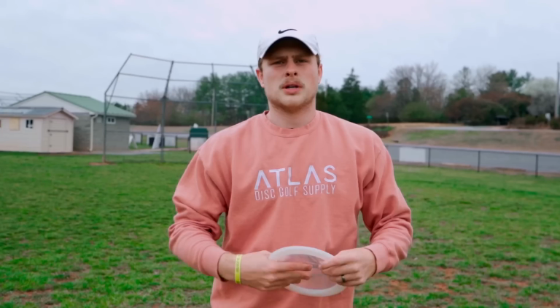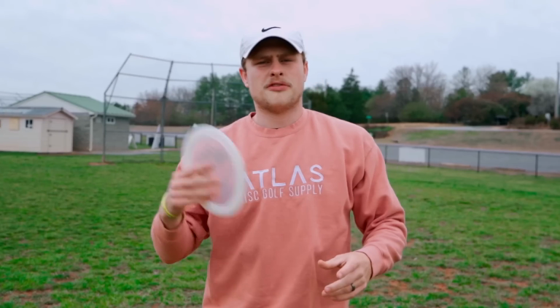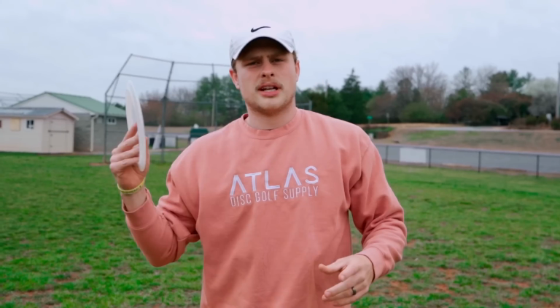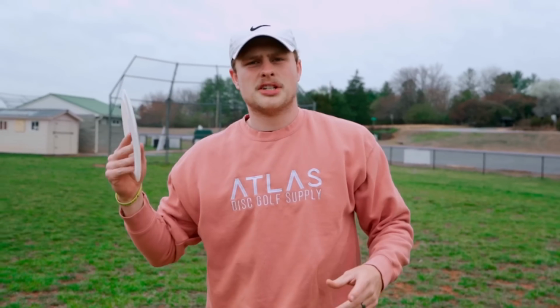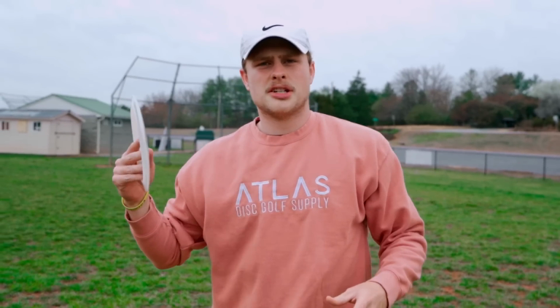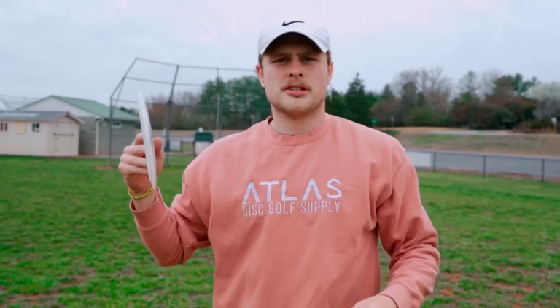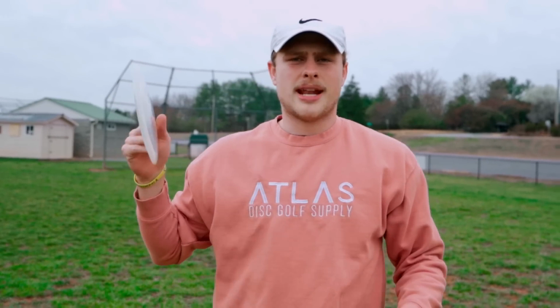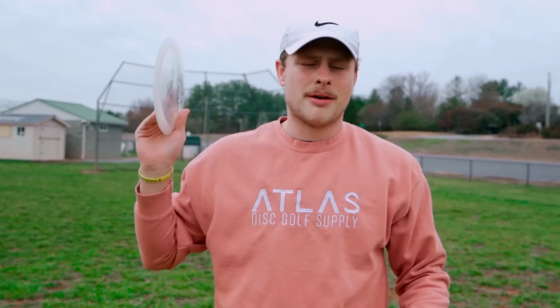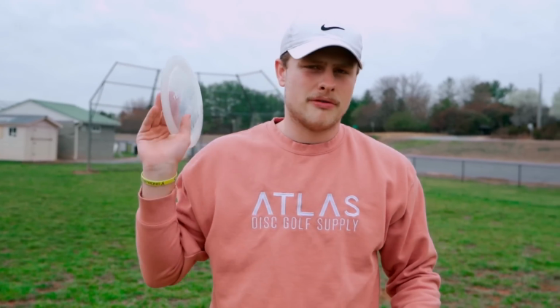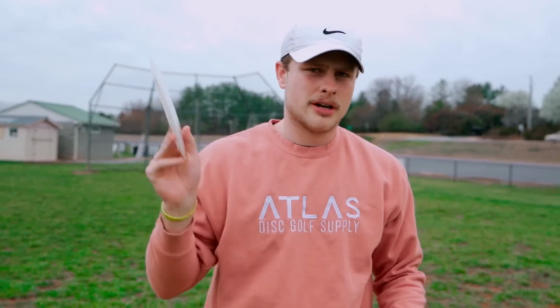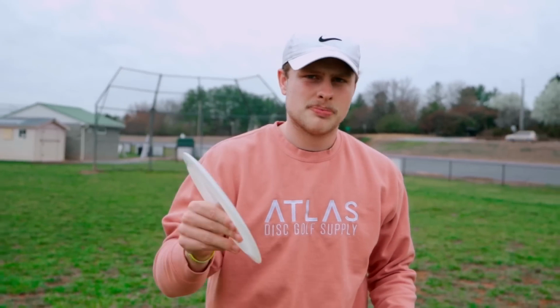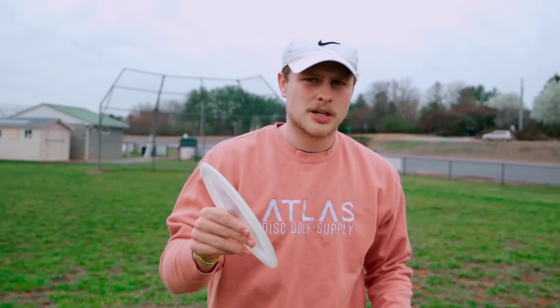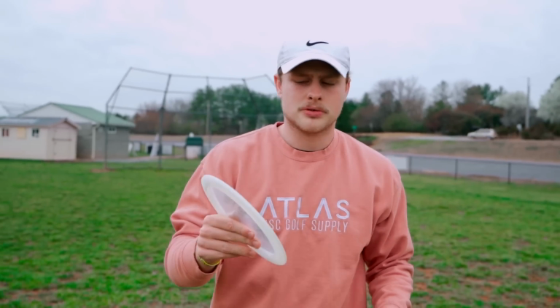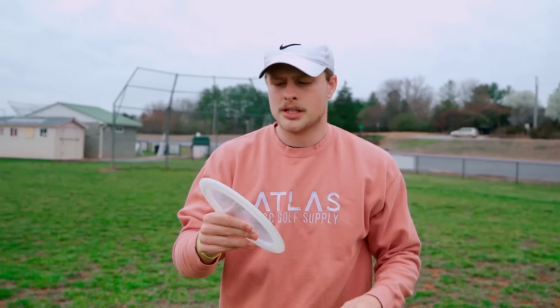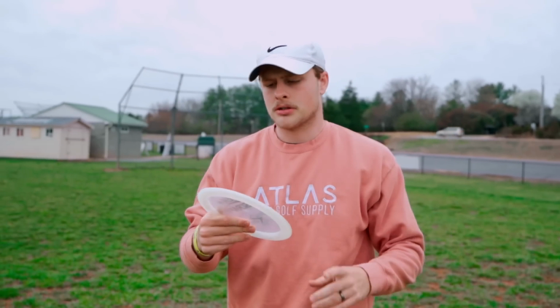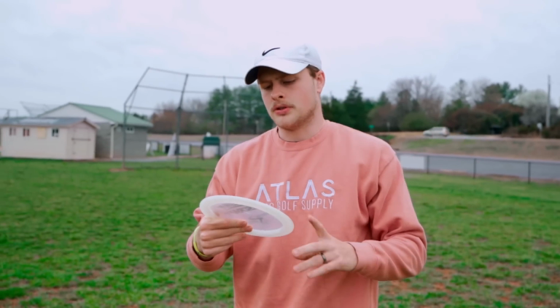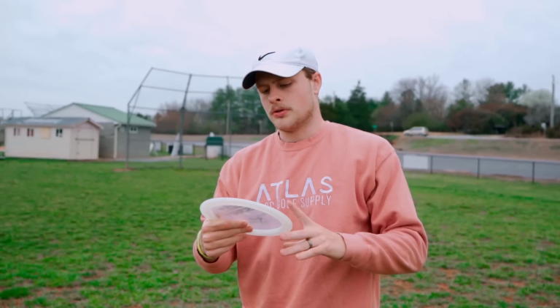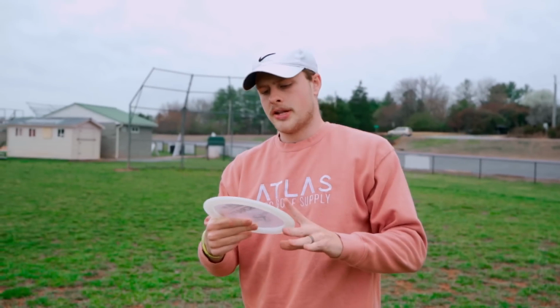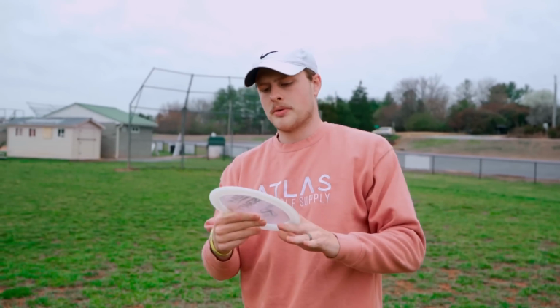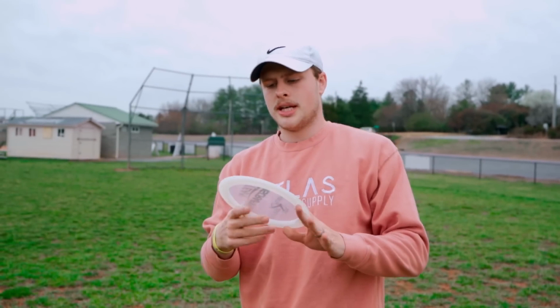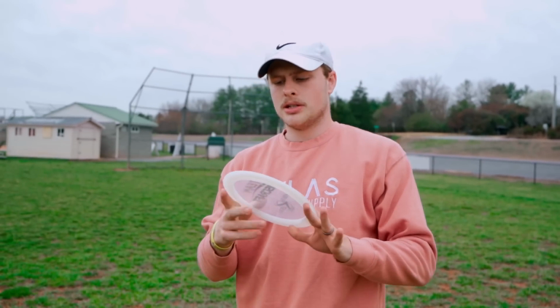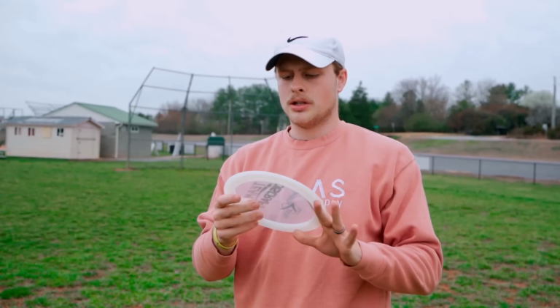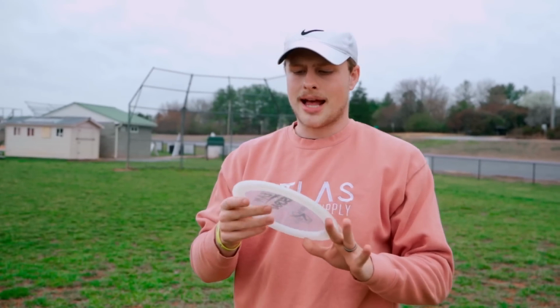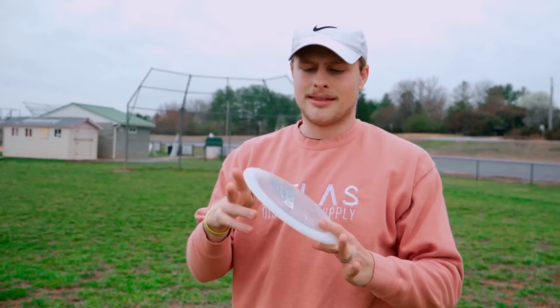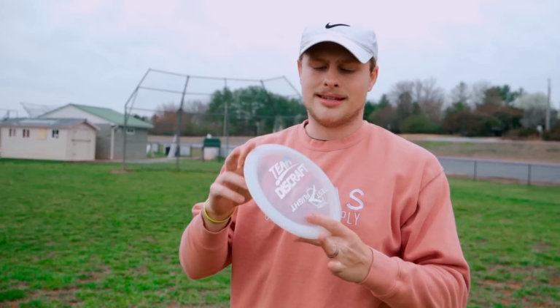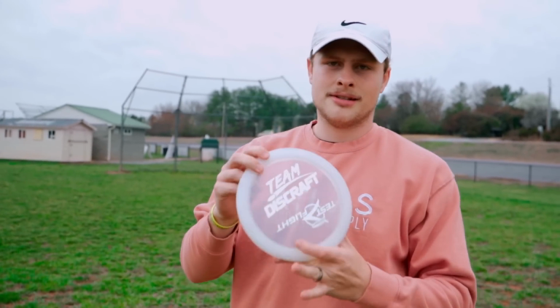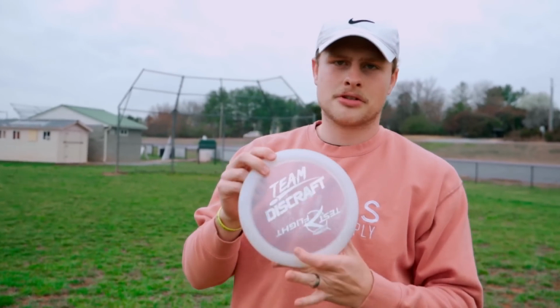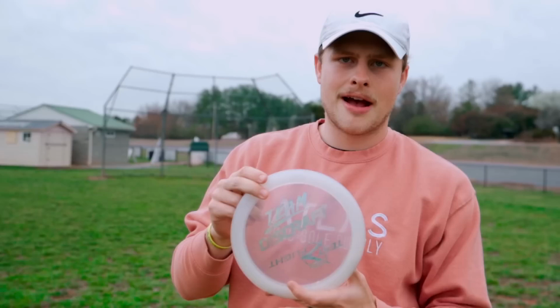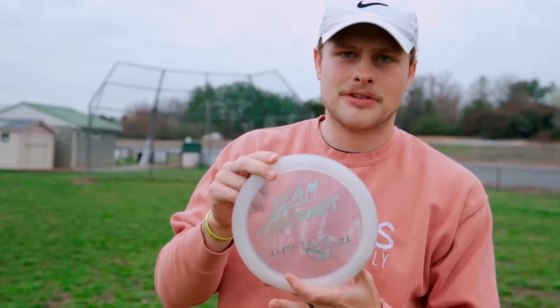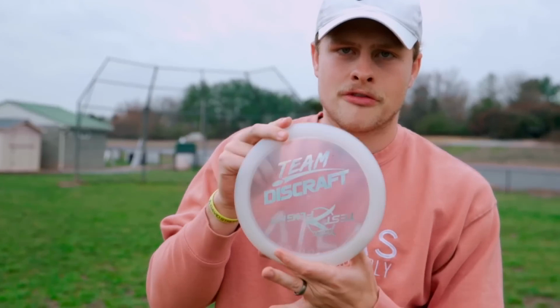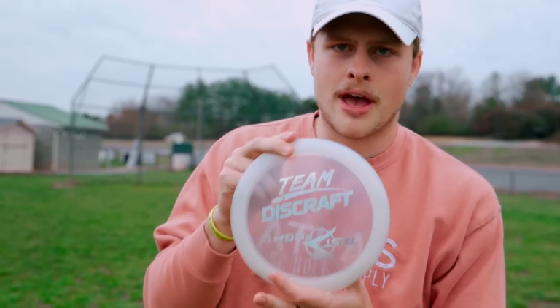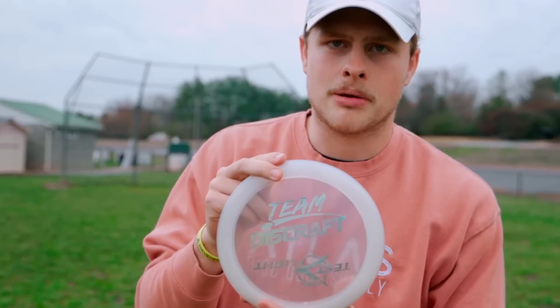What's up Foundation Nation? Today we have a very special disc review. Today we're taking a look at the Discraft Venom.